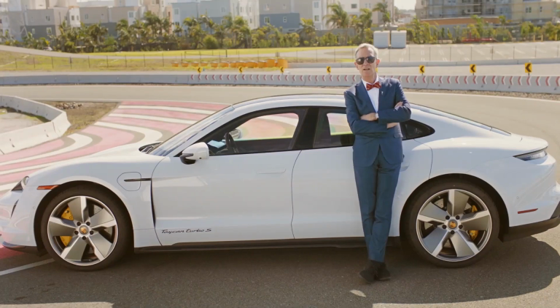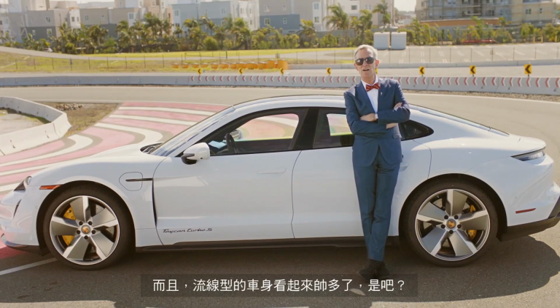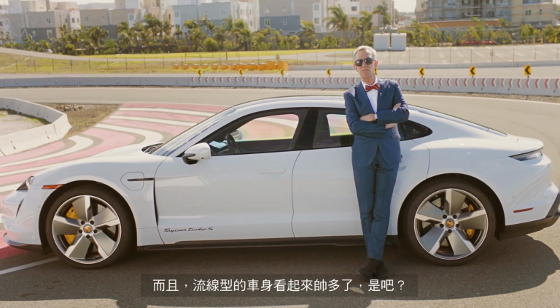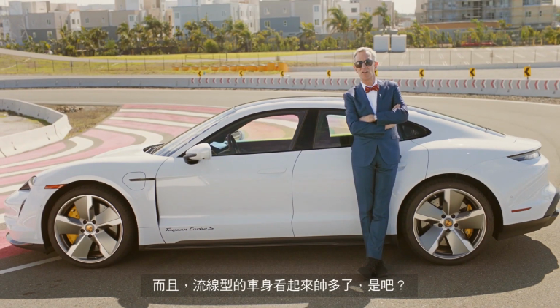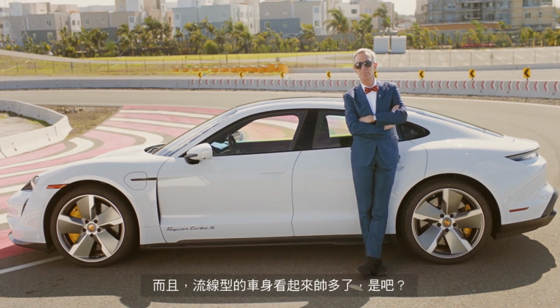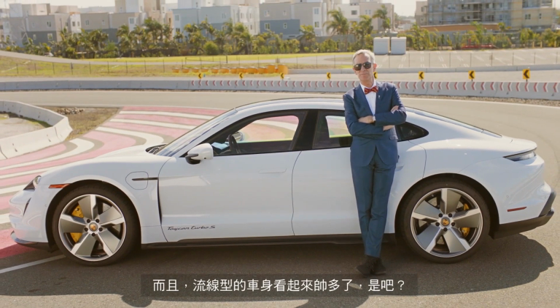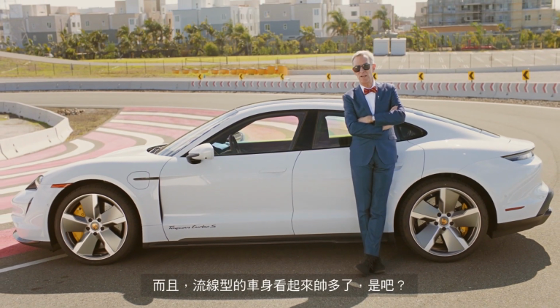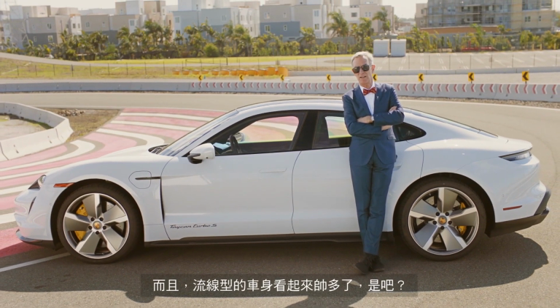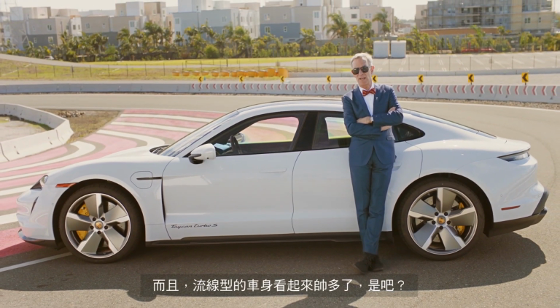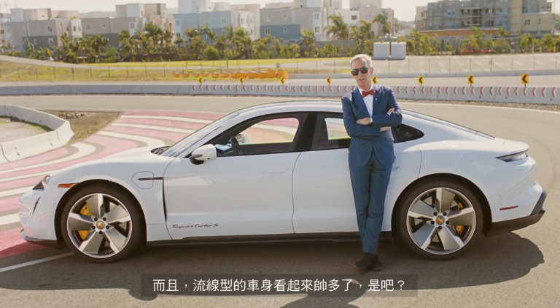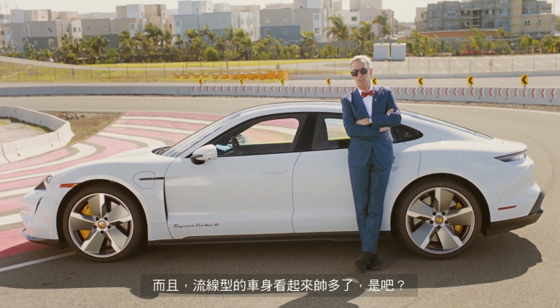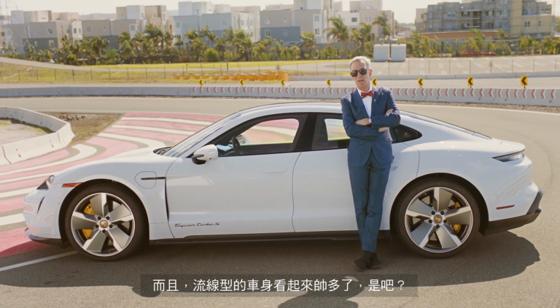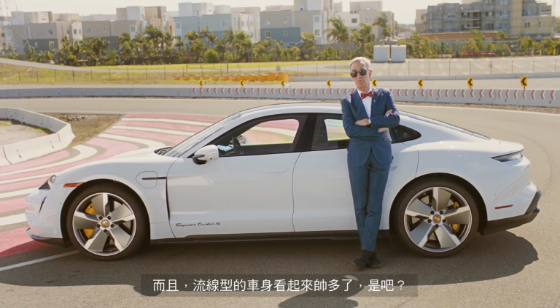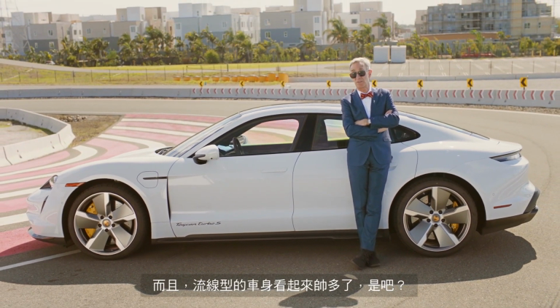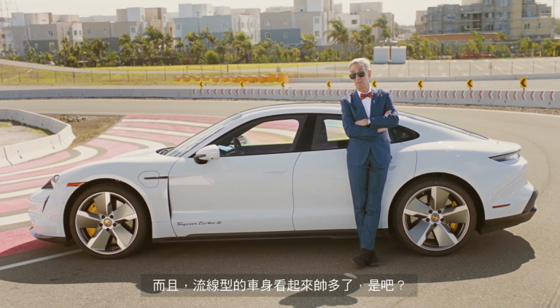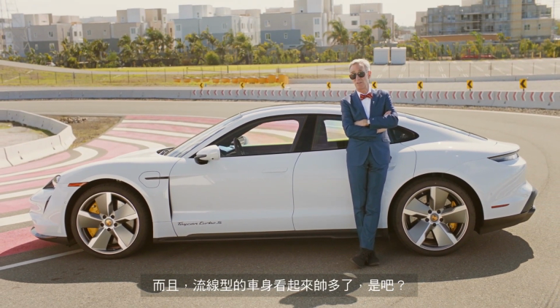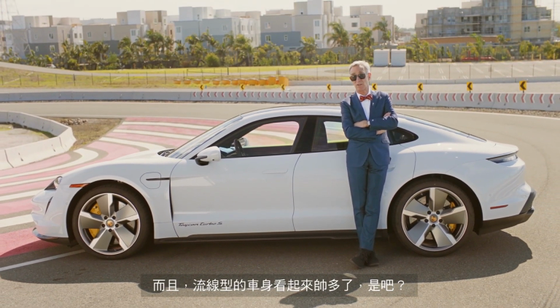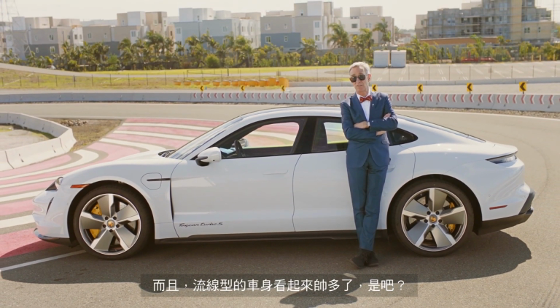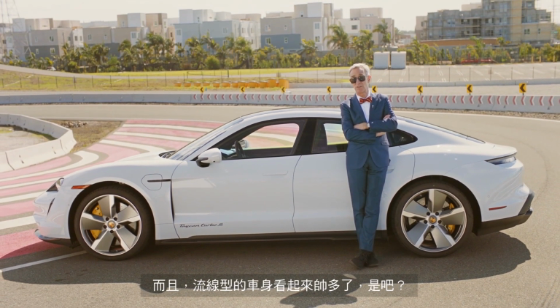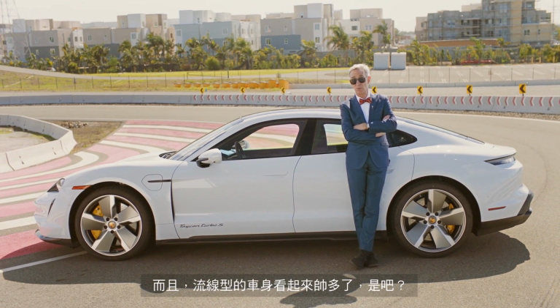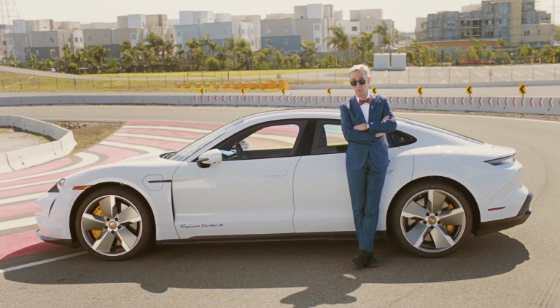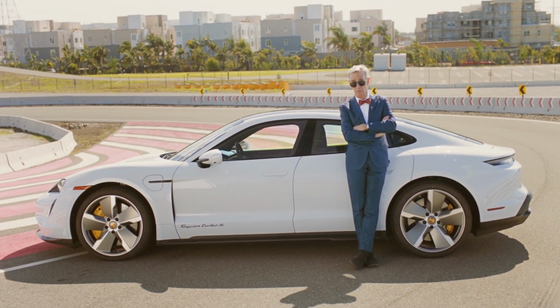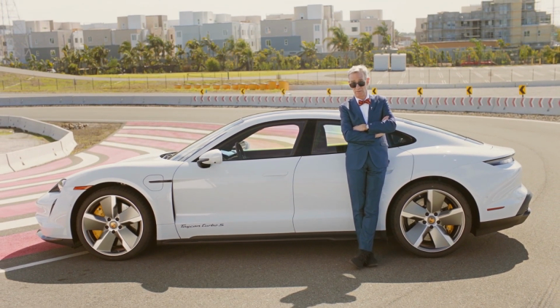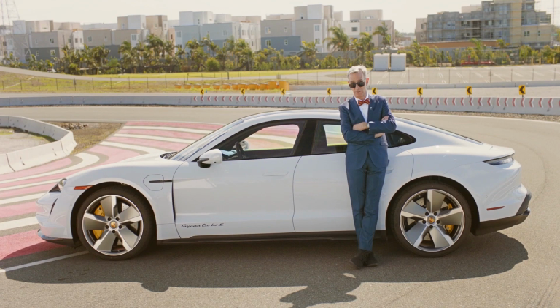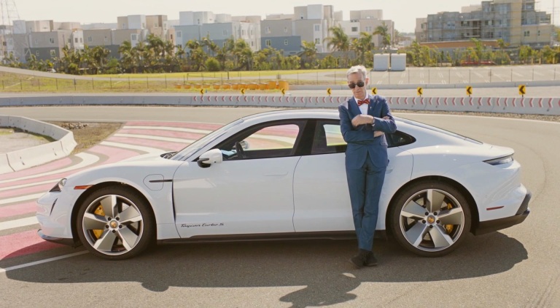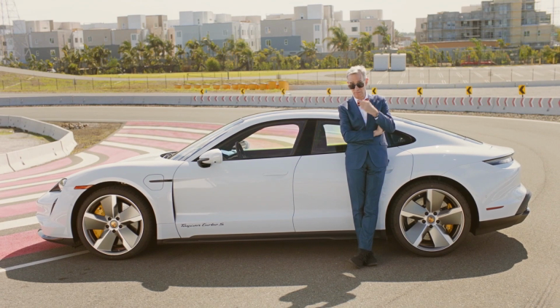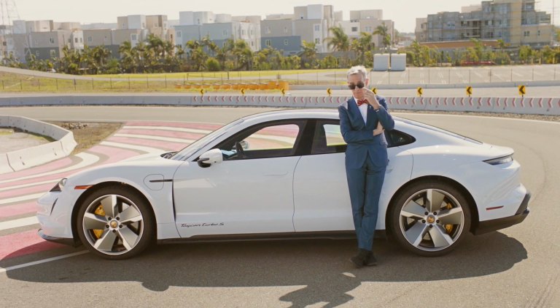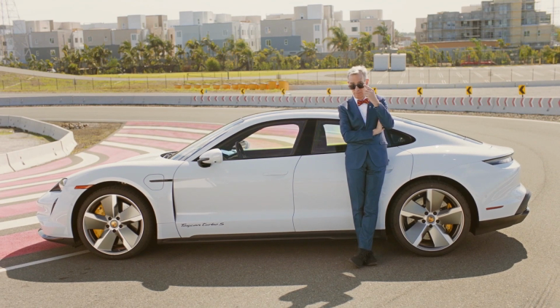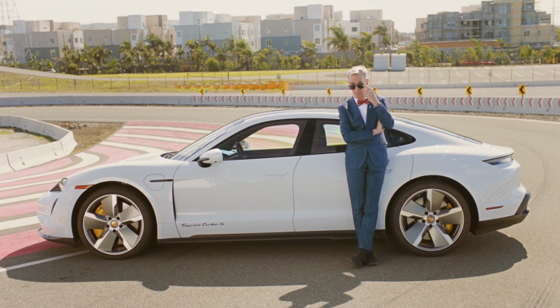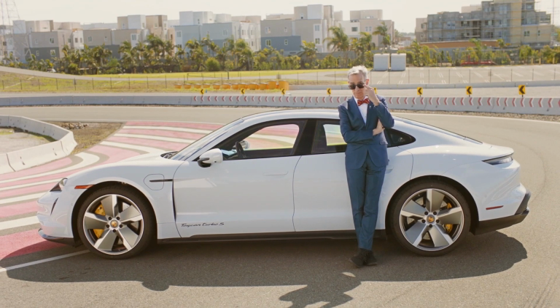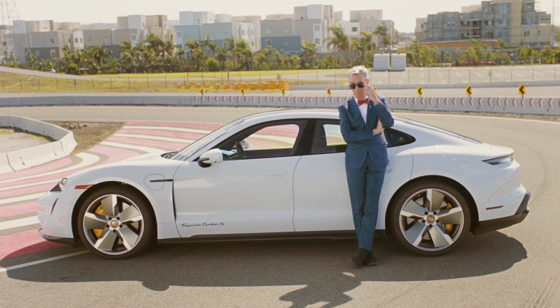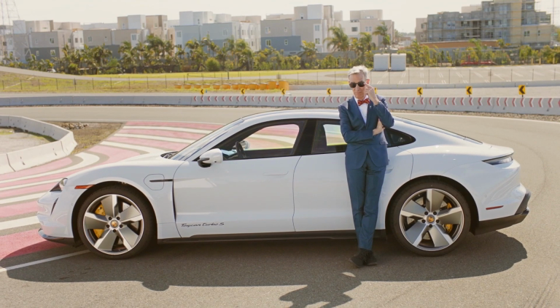Also, aerodynamic shapes look cool. Let's own it!